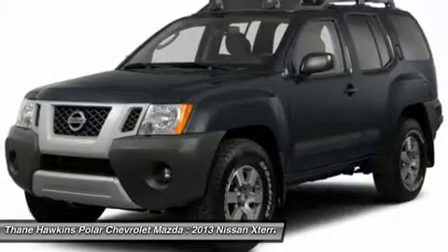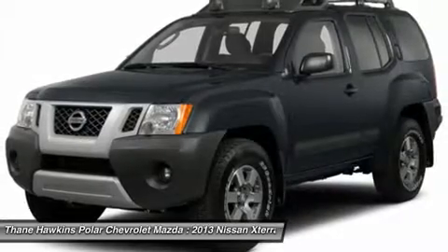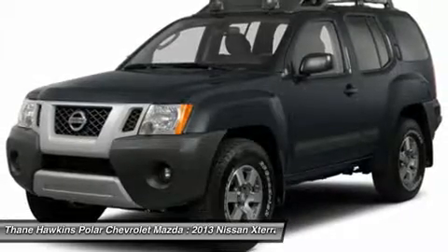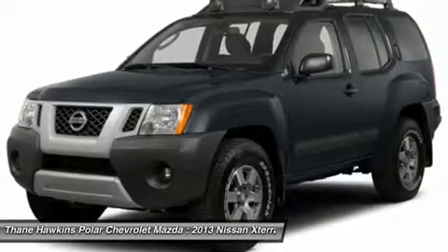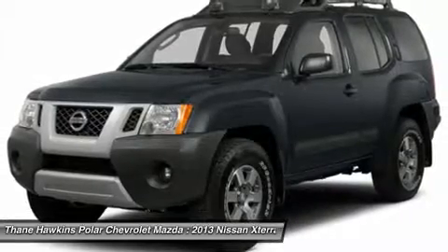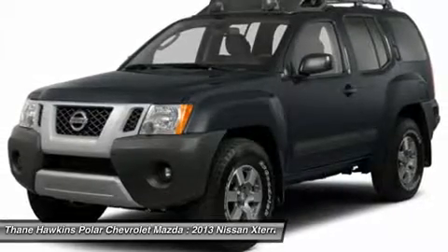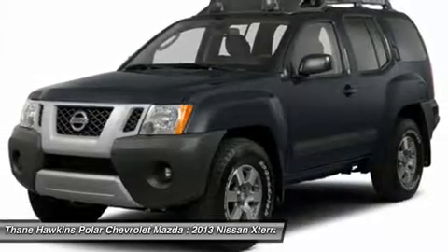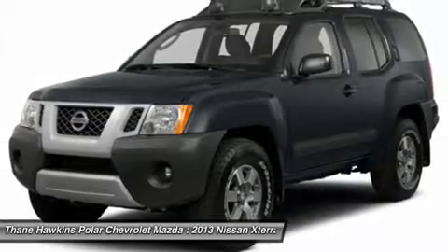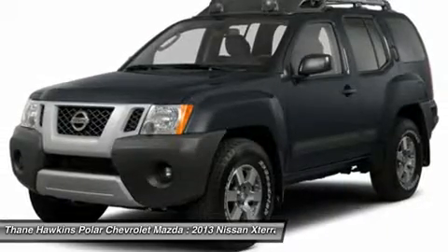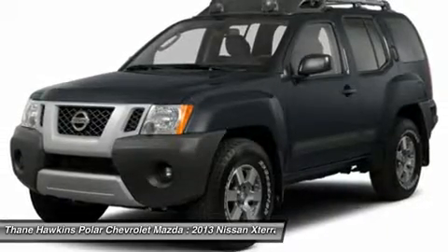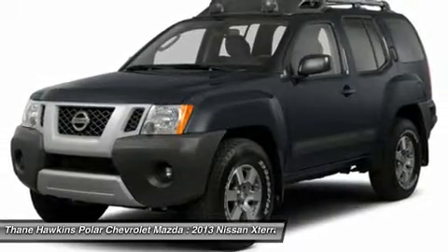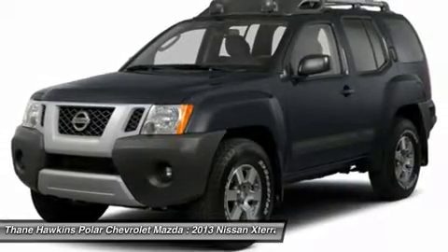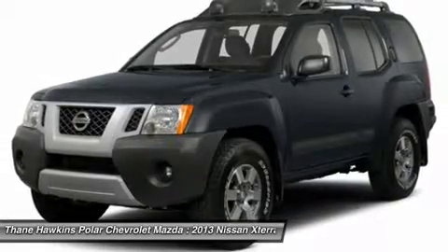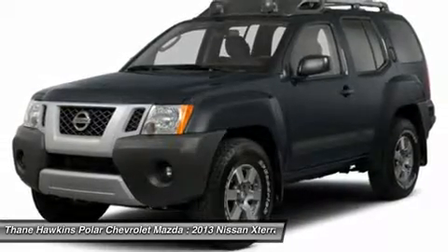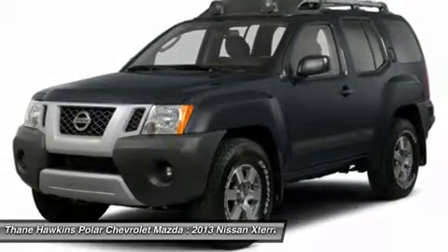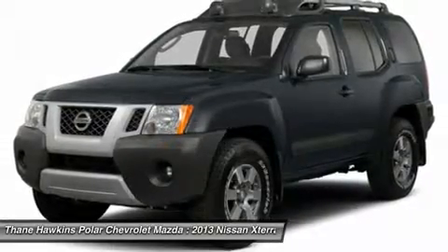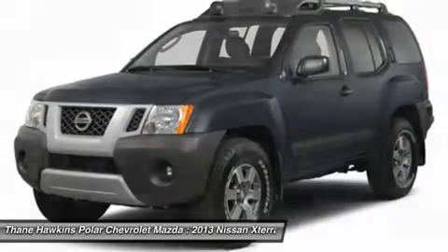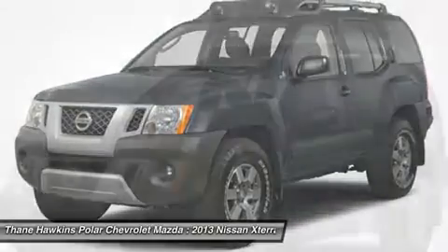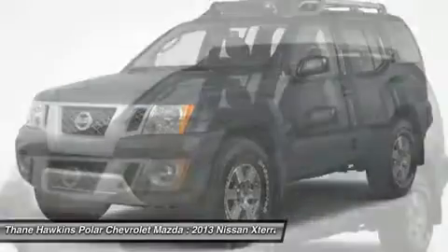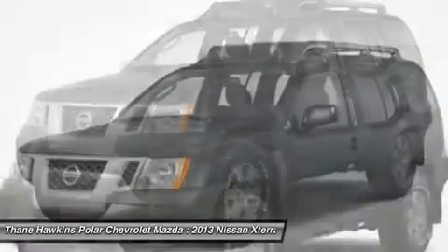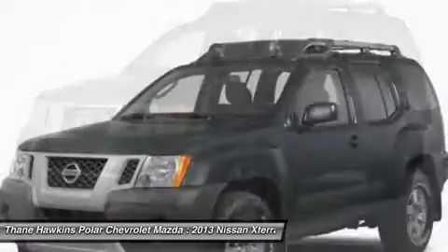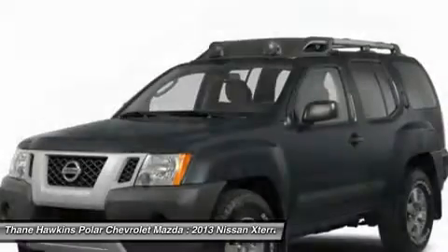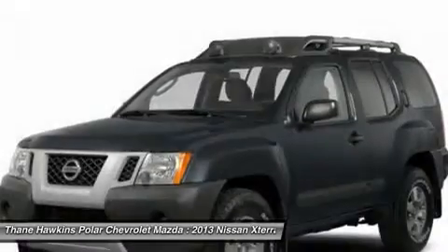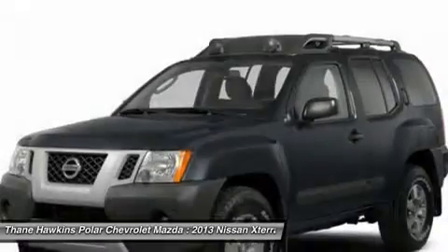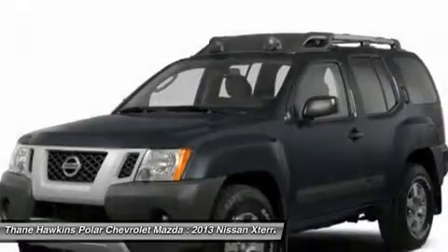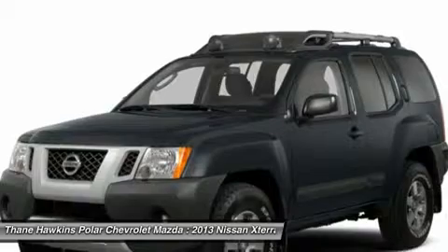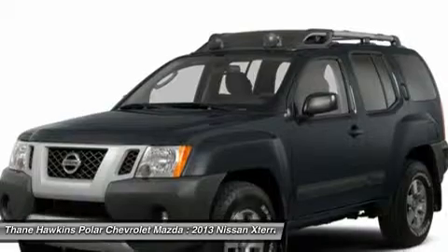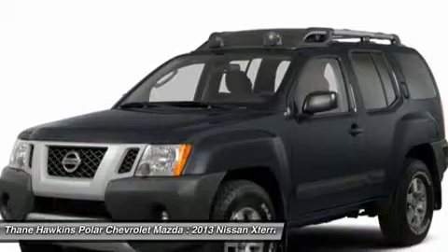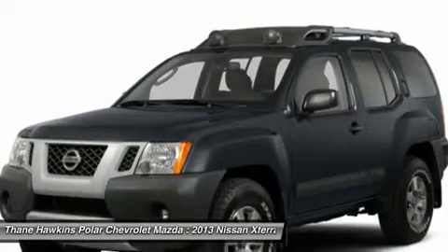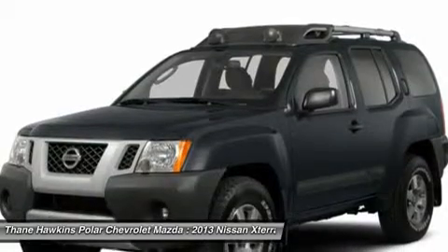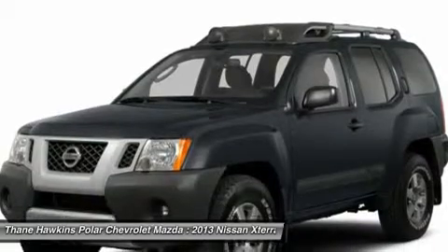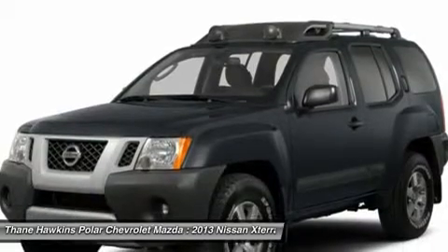driver airbag, power steering, four-wheel drive, four-wheel disc brakes.